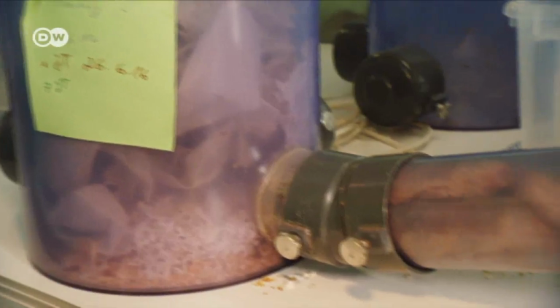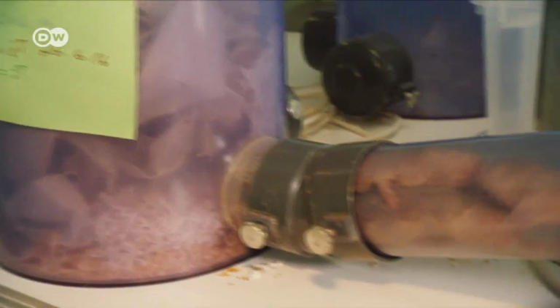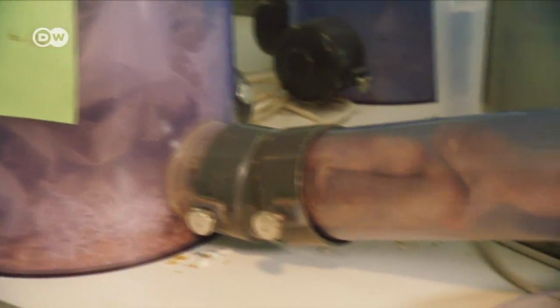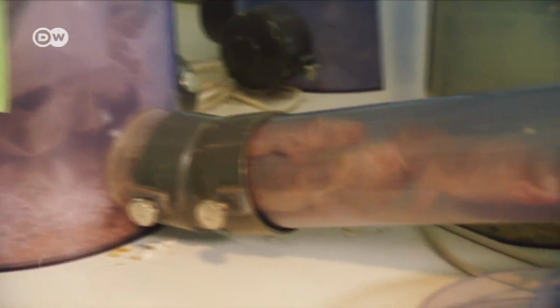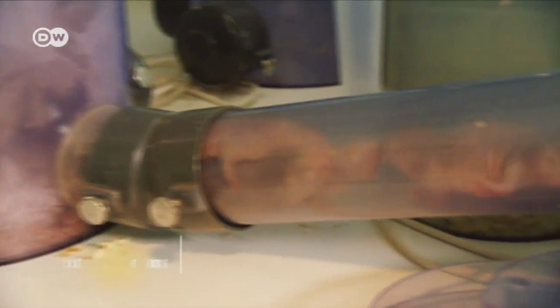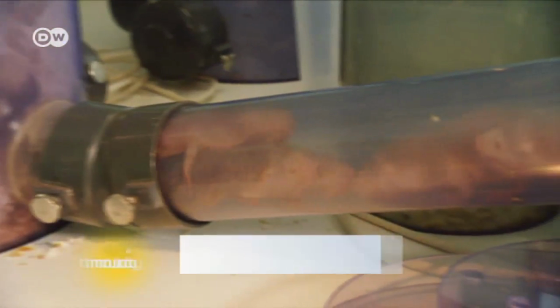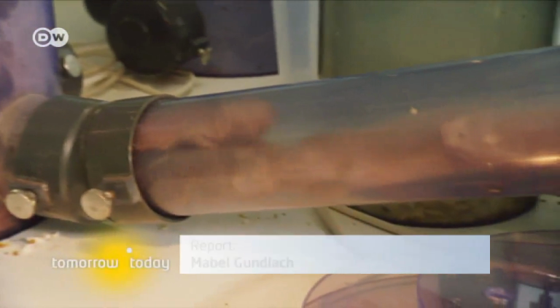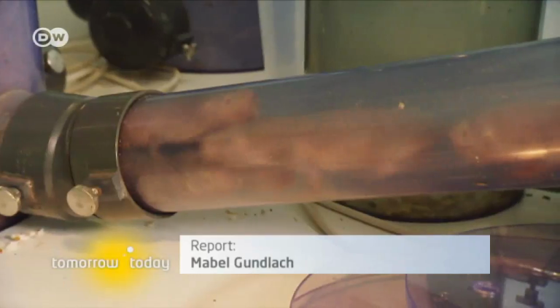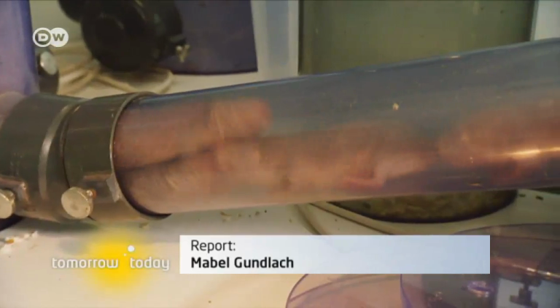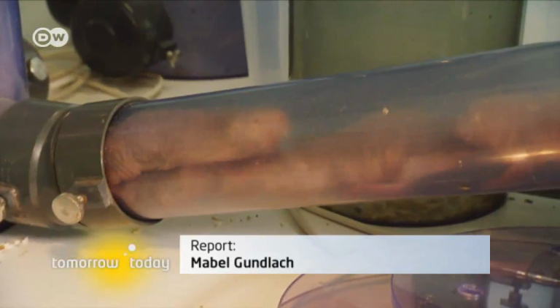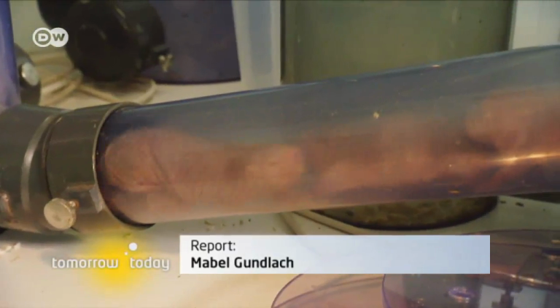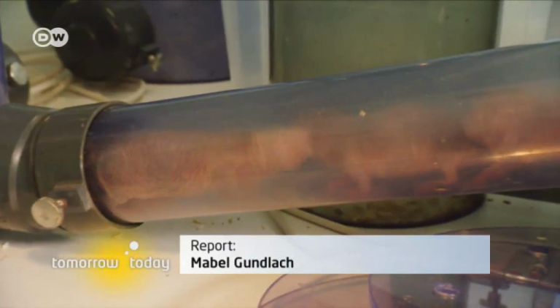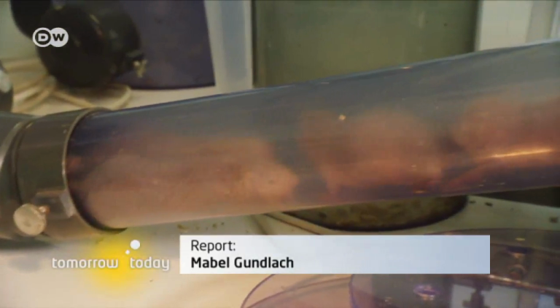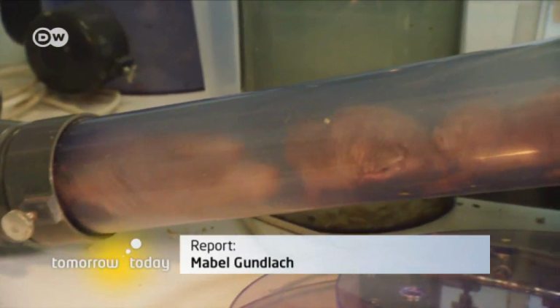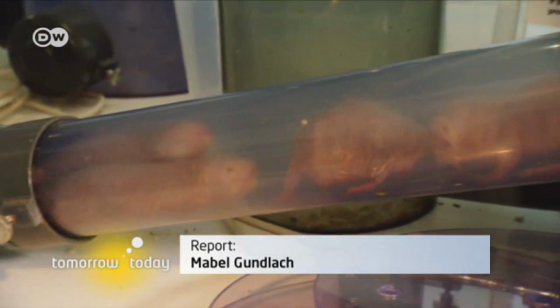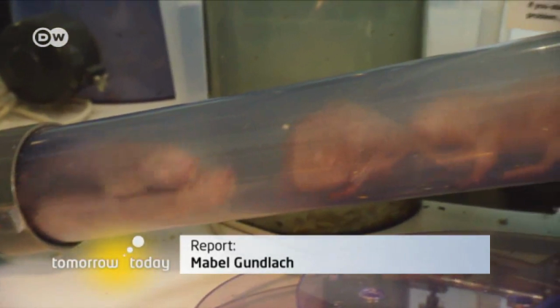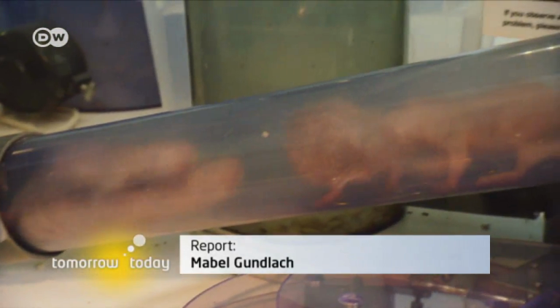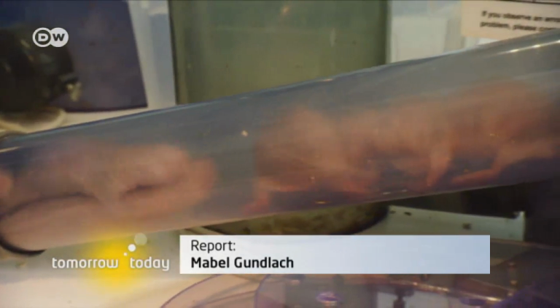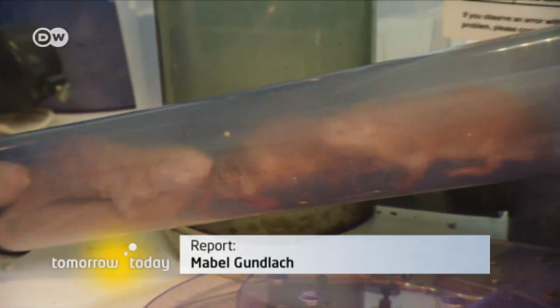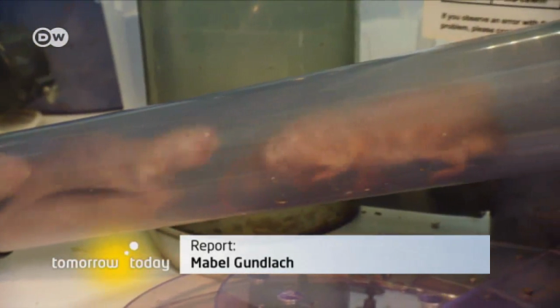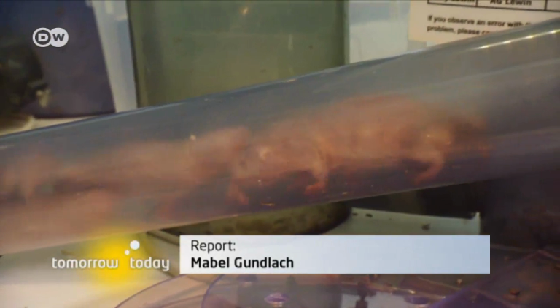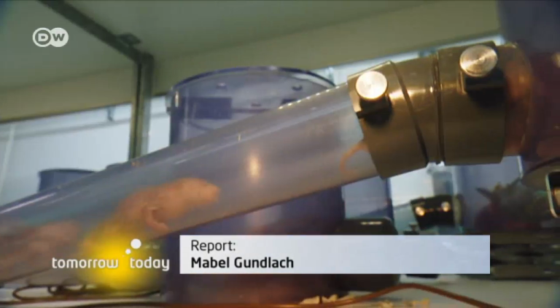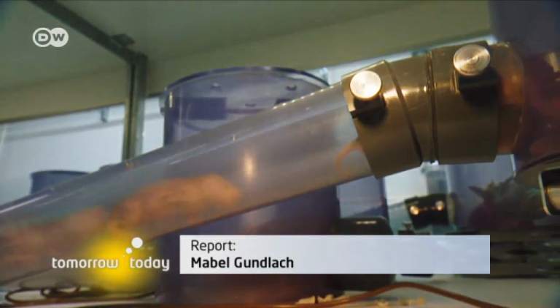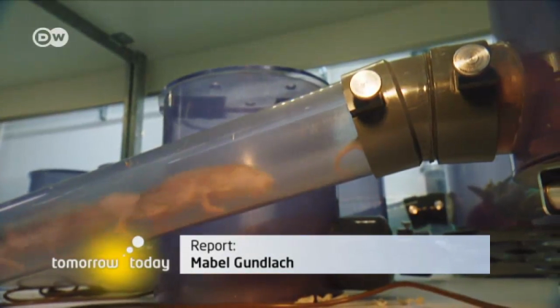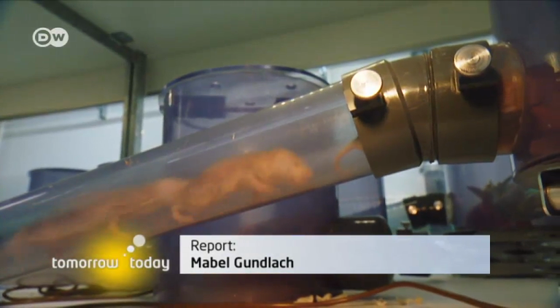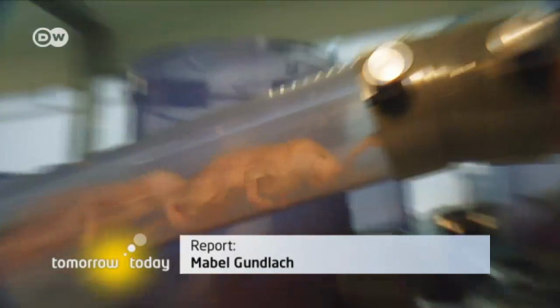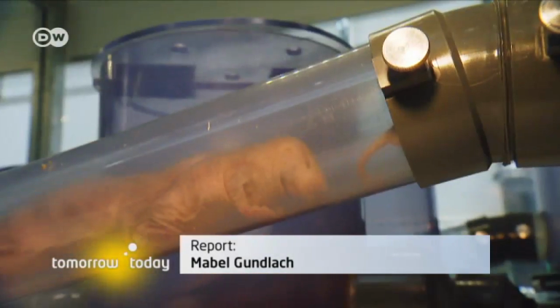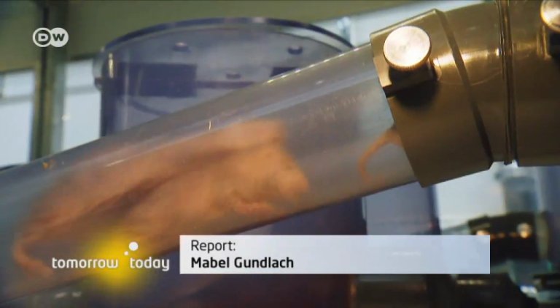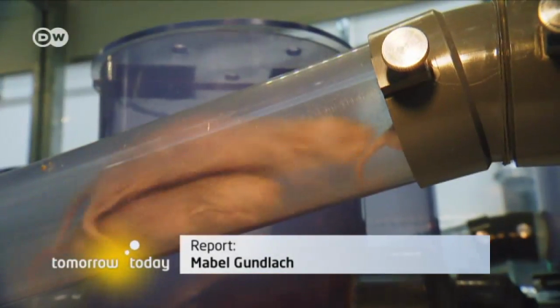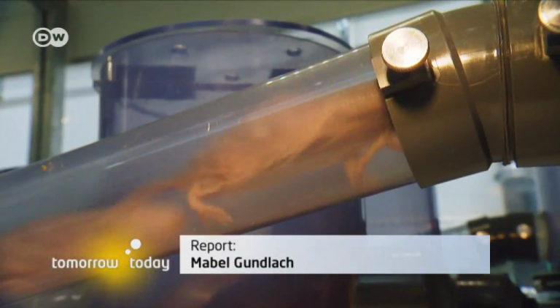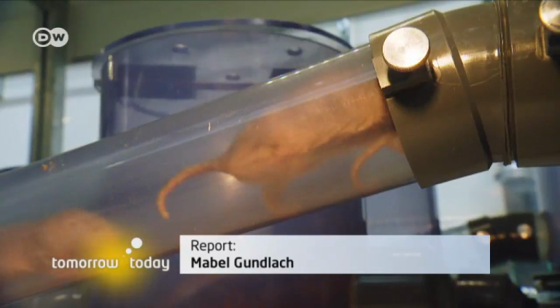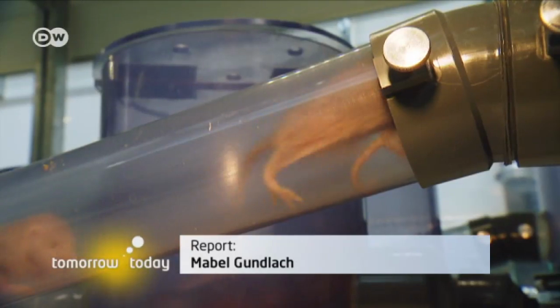When it comes to naked mole rats, many unsolved puzzles remain. But scientists are working hard to solve them.